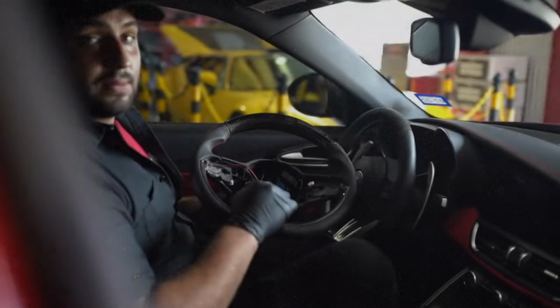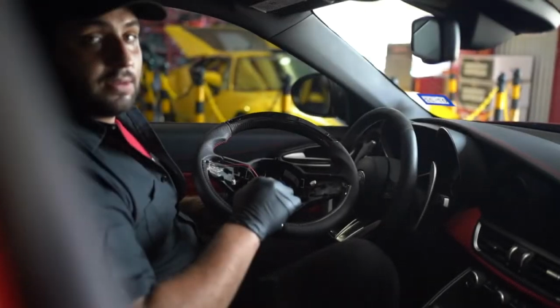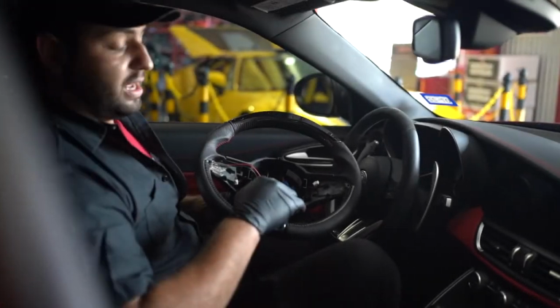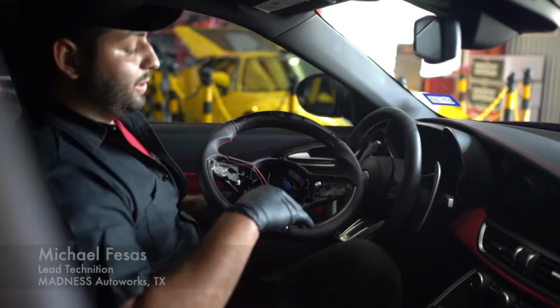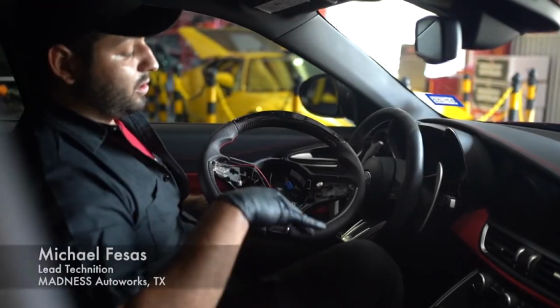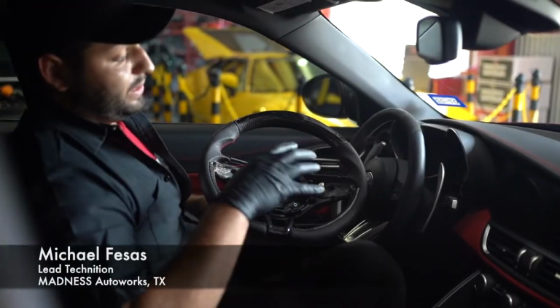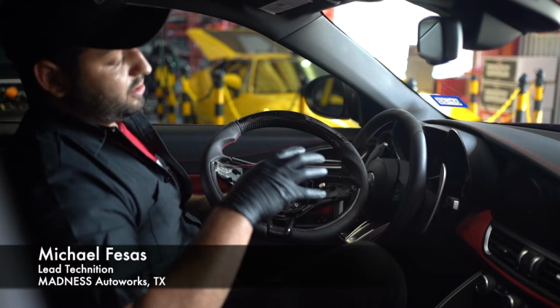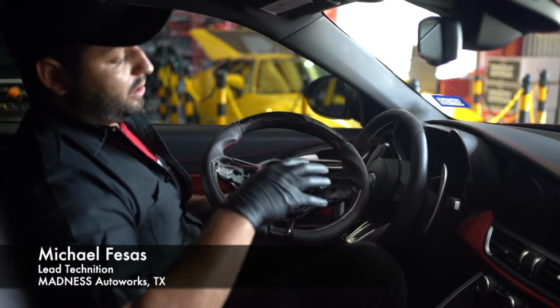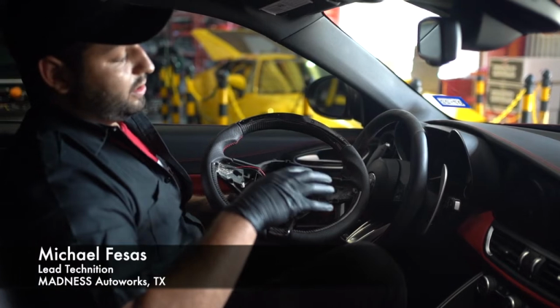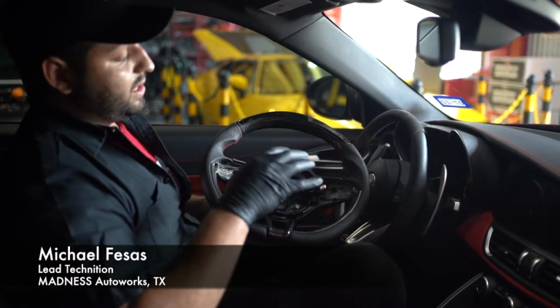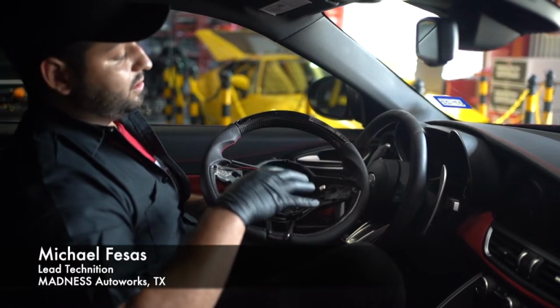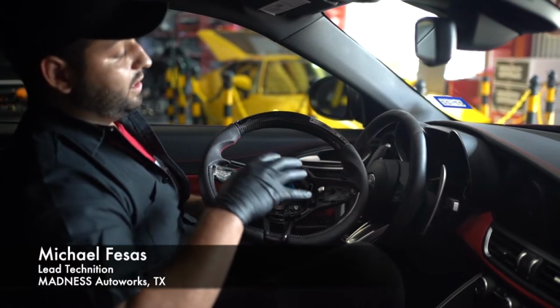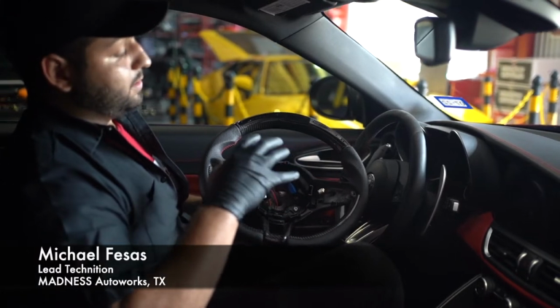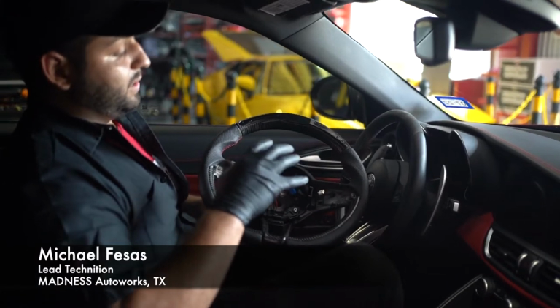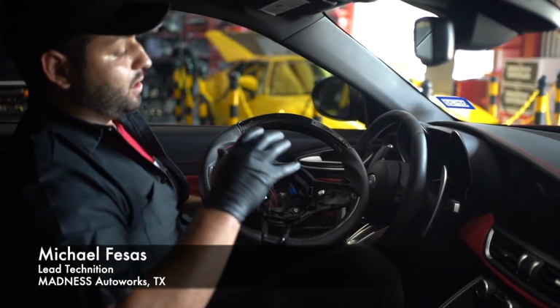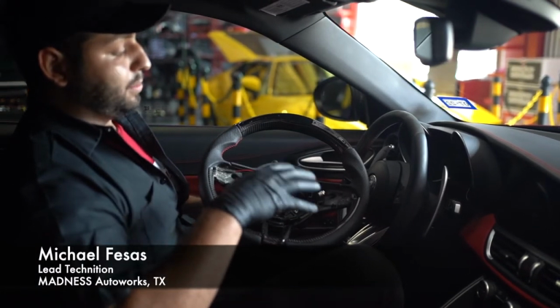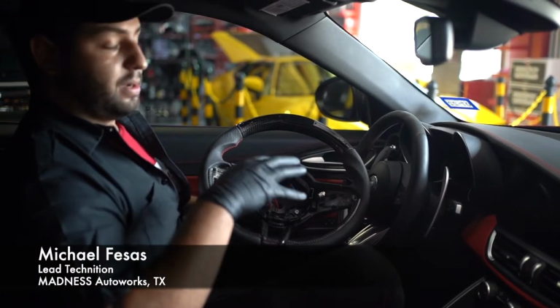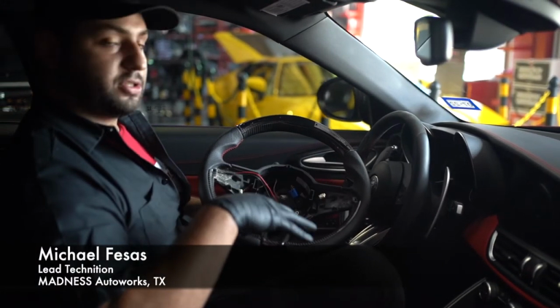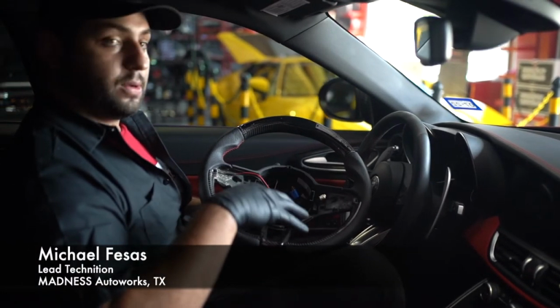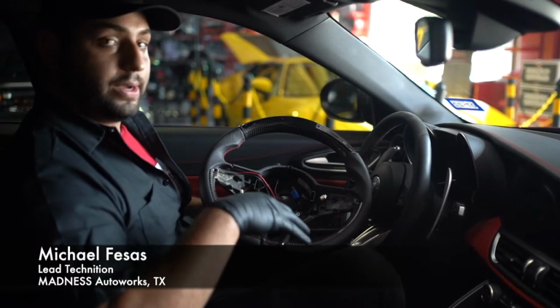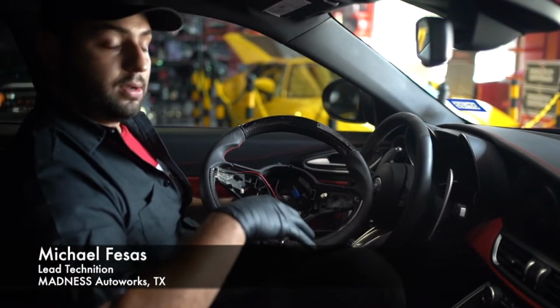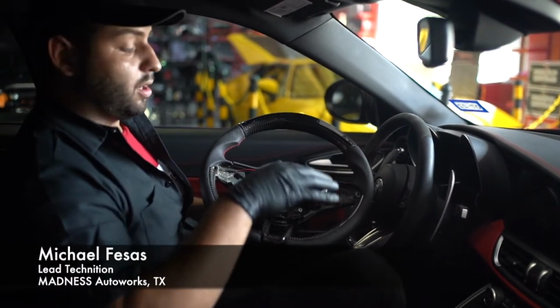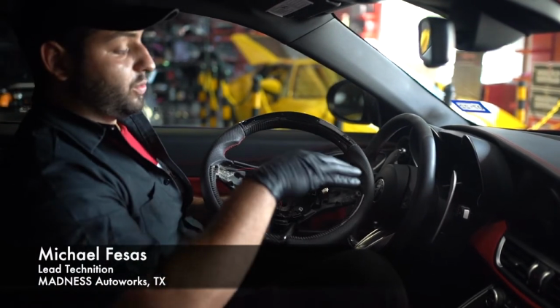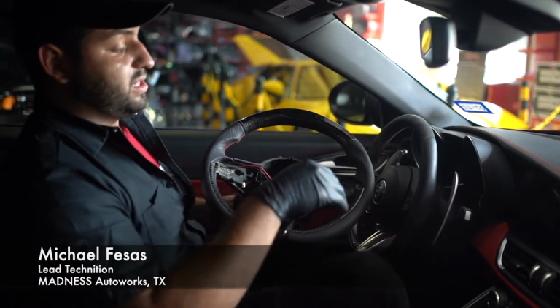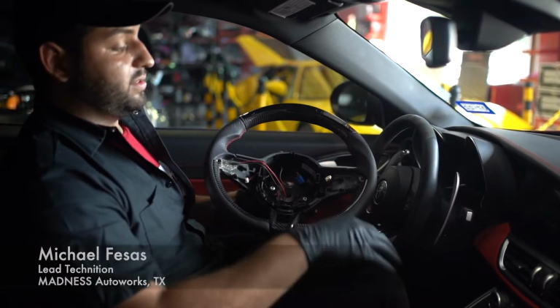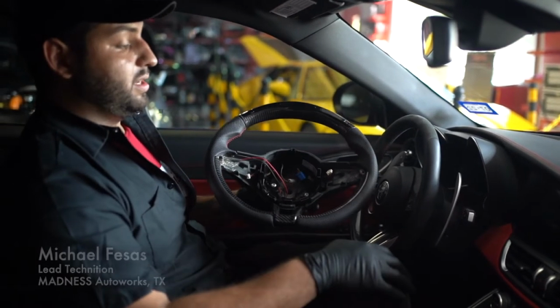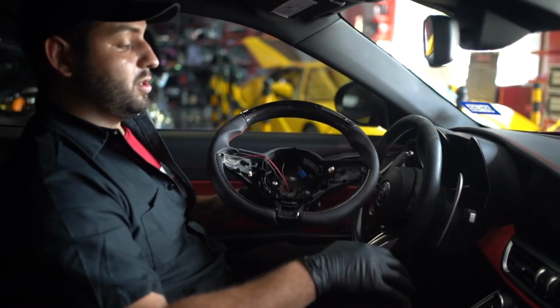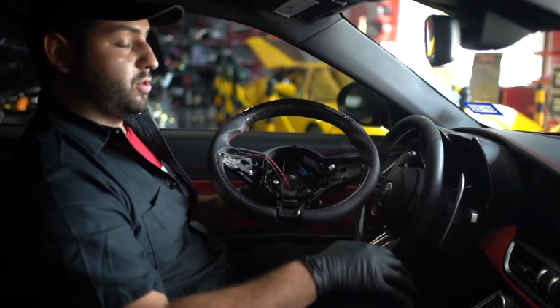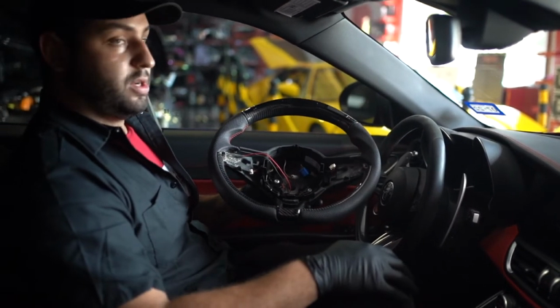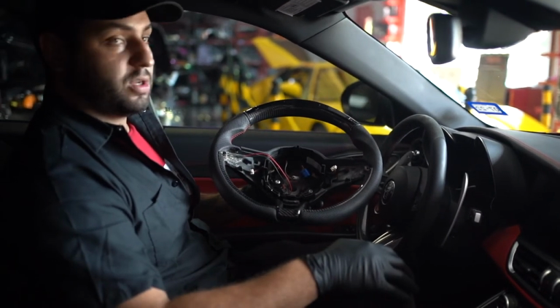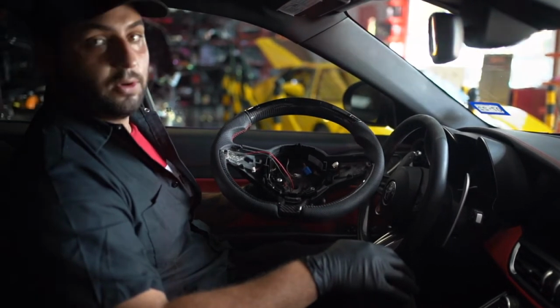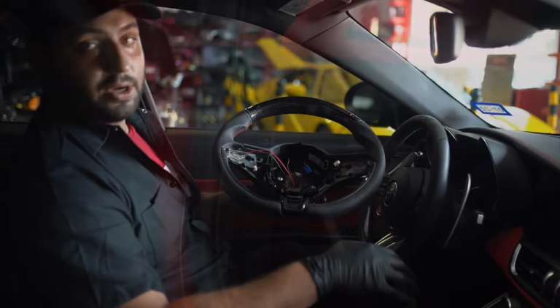Today we are going to be installing this LCD display carbon fiber steering wheel on our 2017 Giulia Quadrifolio.